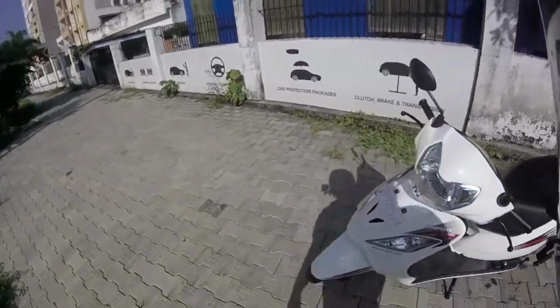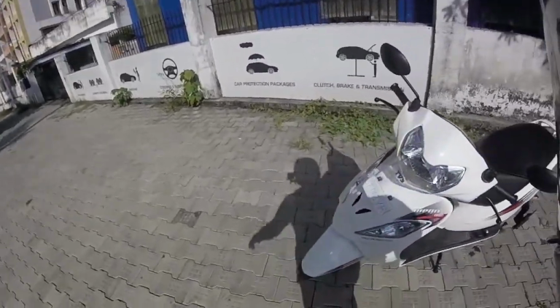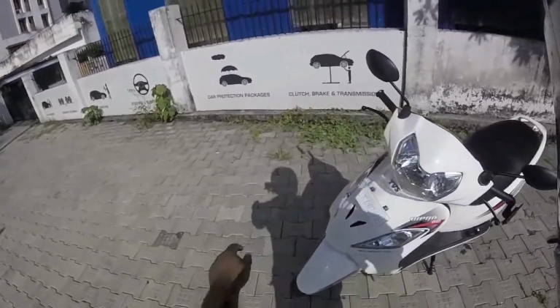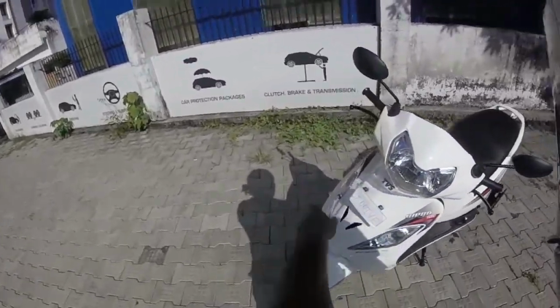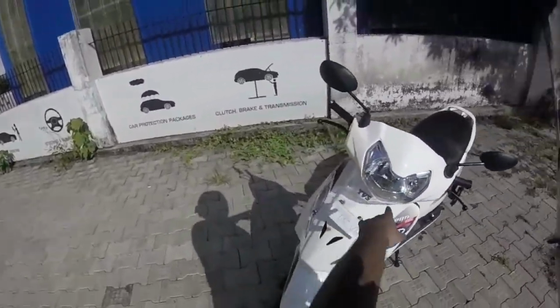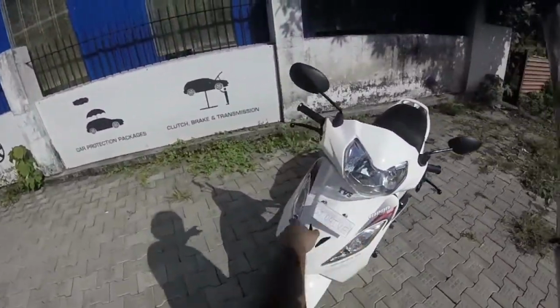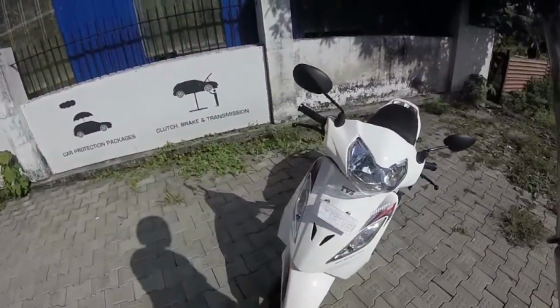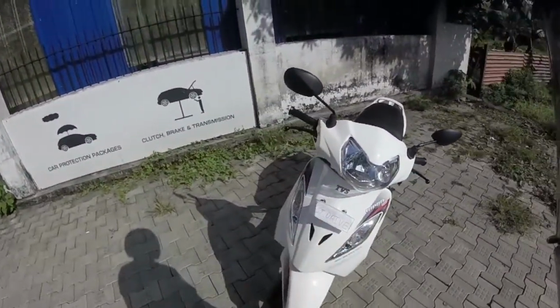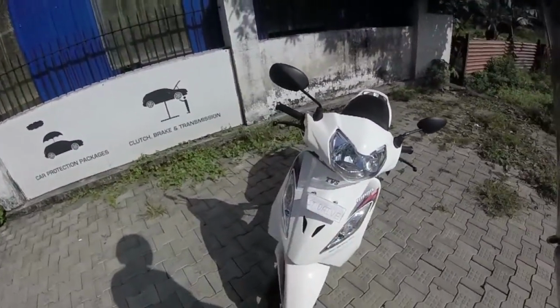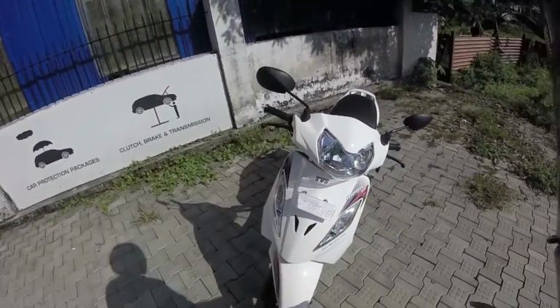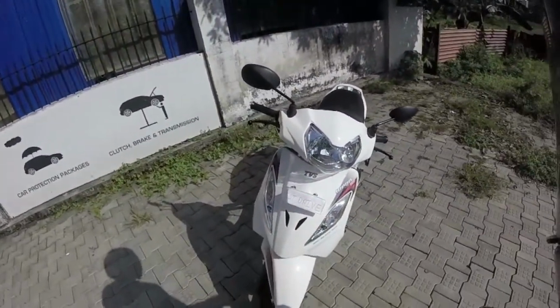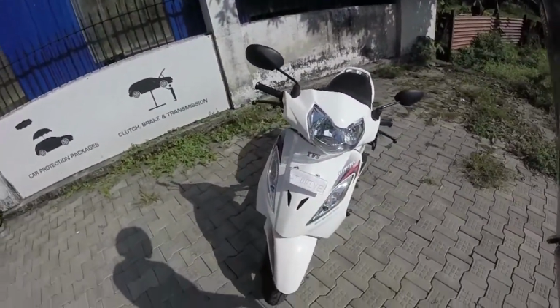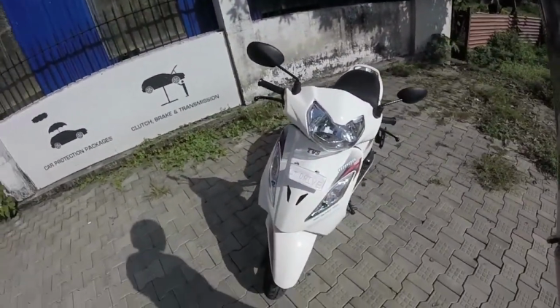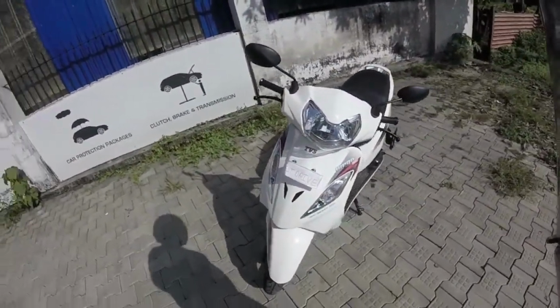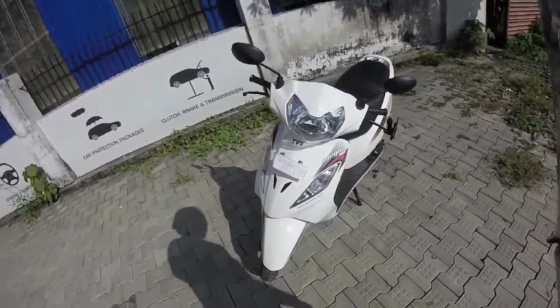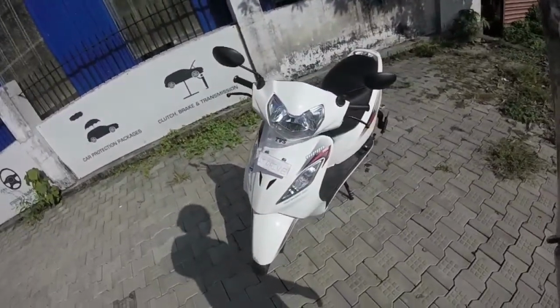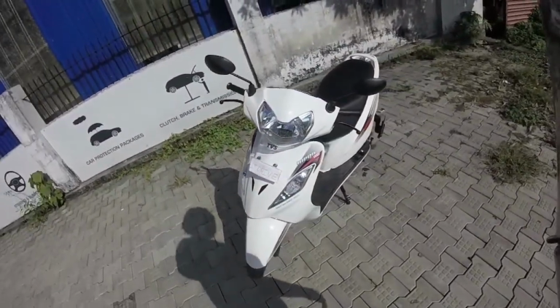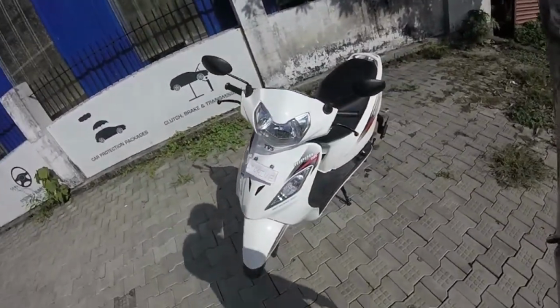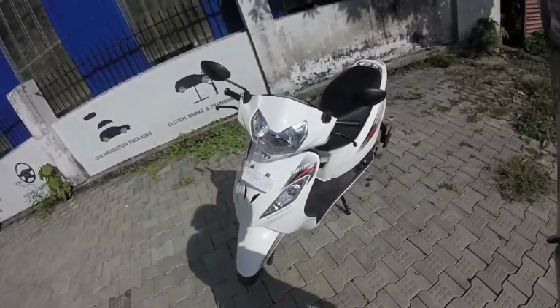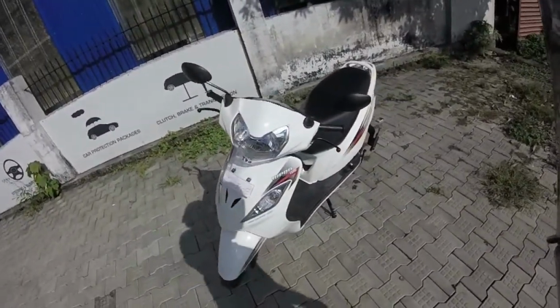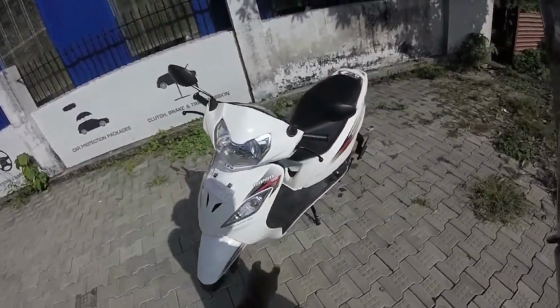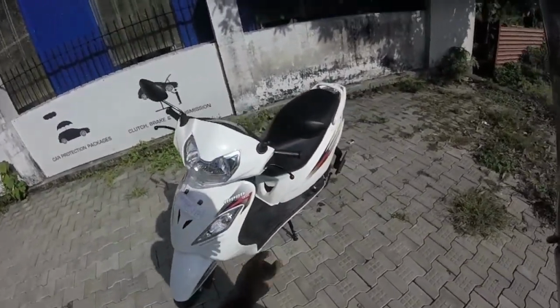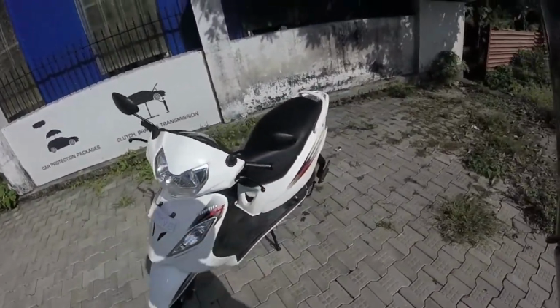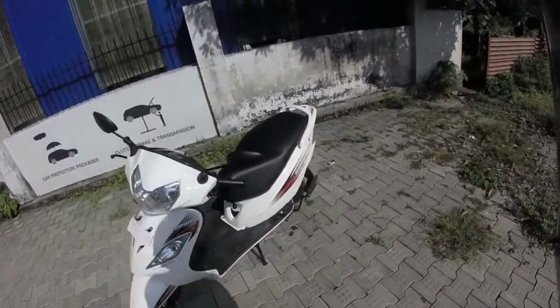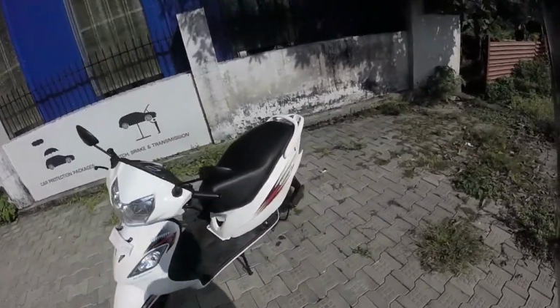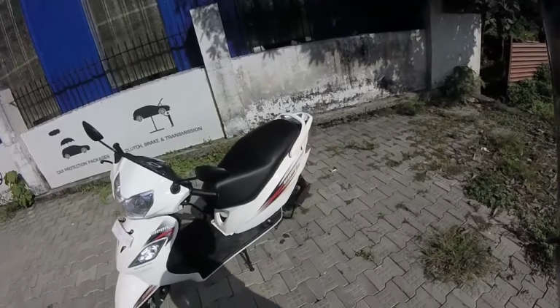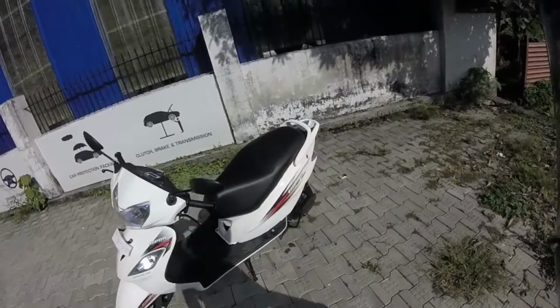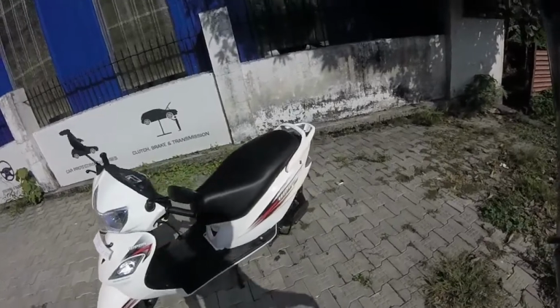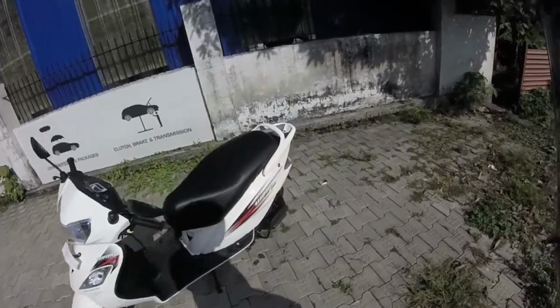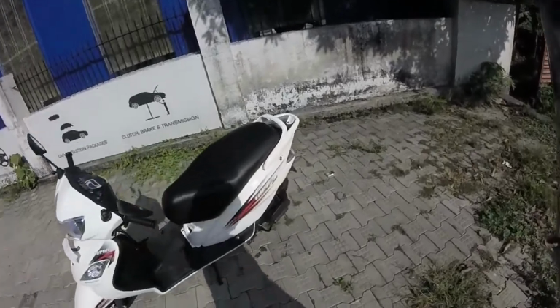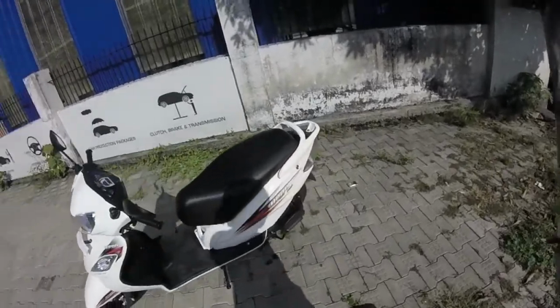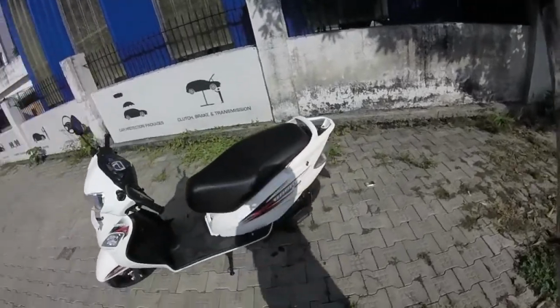It's just a test ride vehicle so it's not registered yet. It's got the body balance technology and everything.